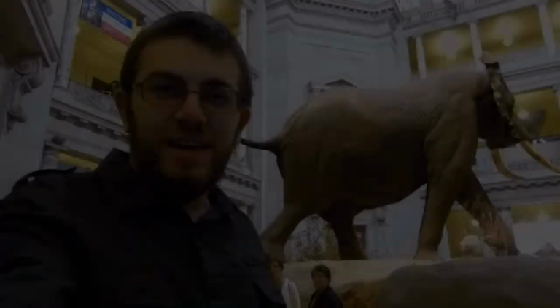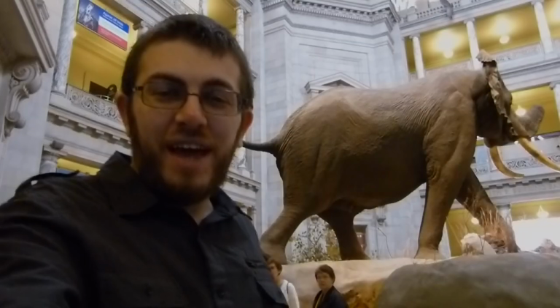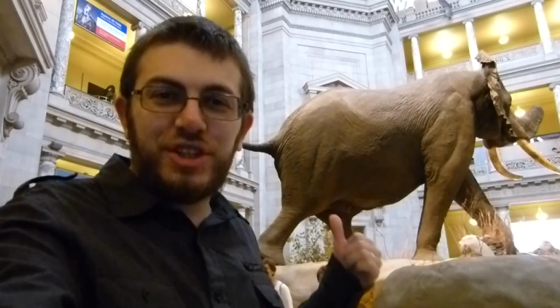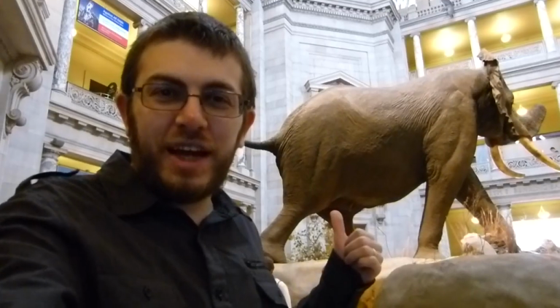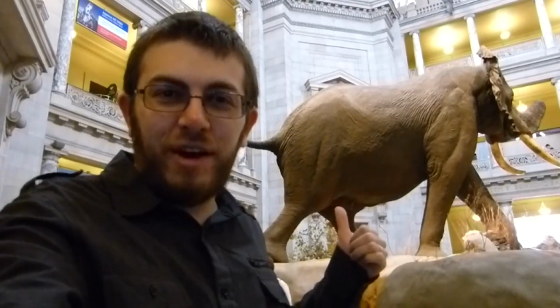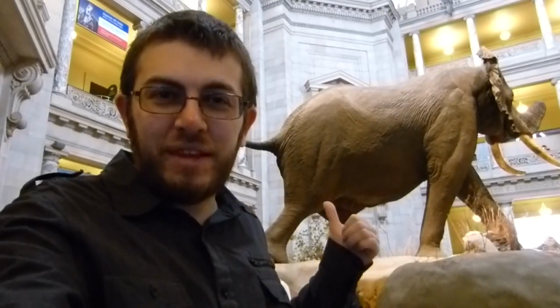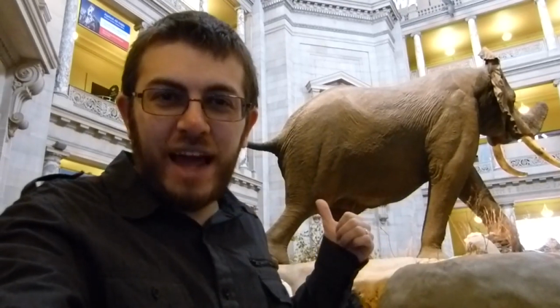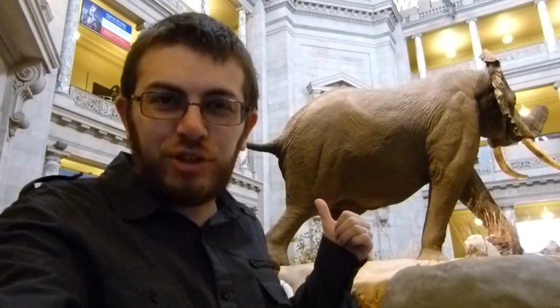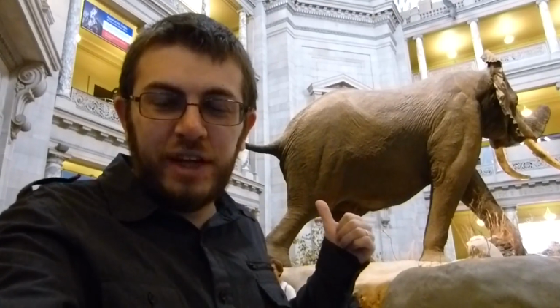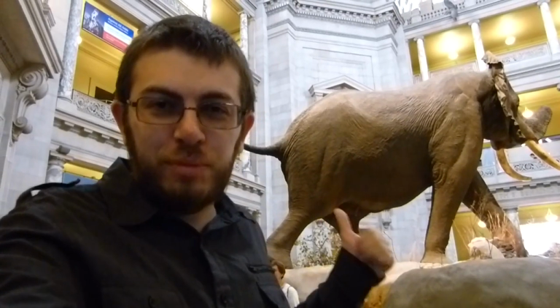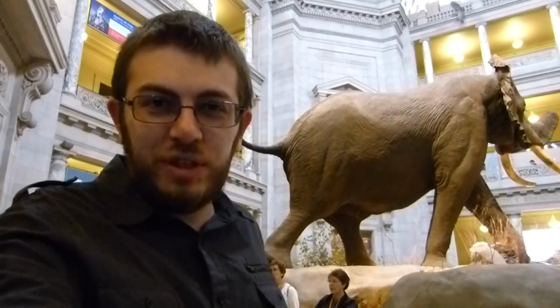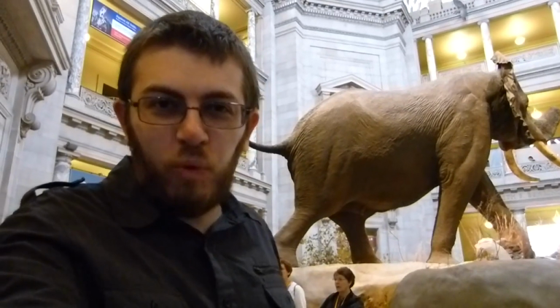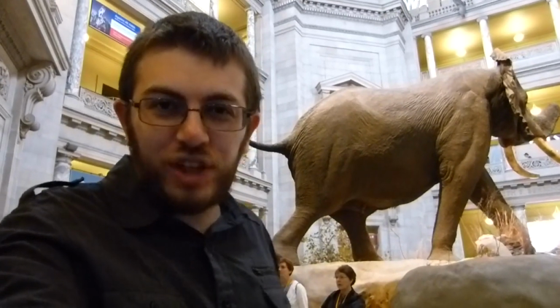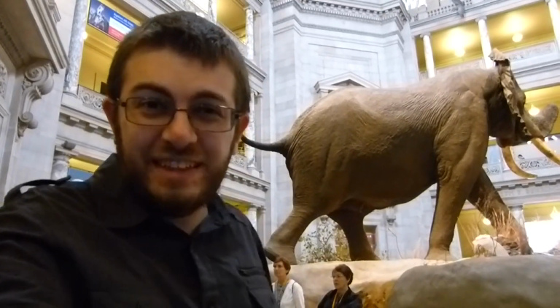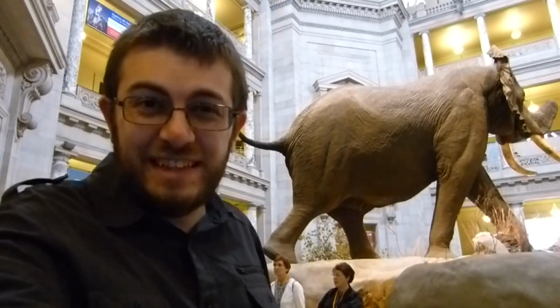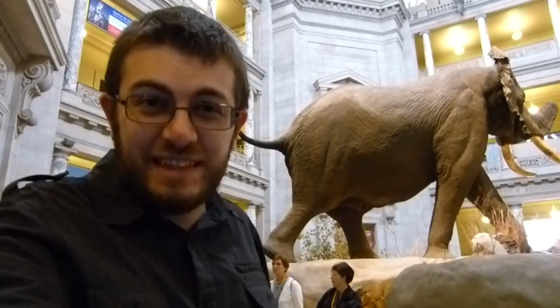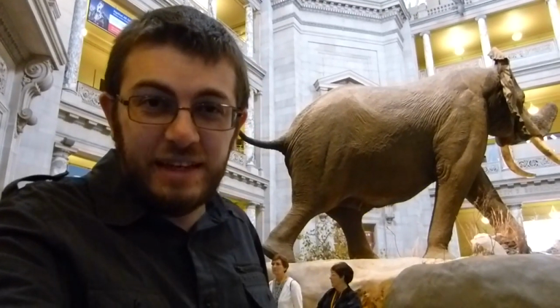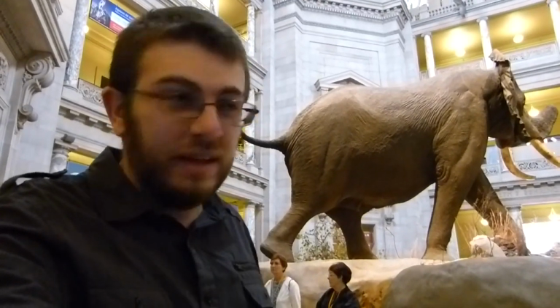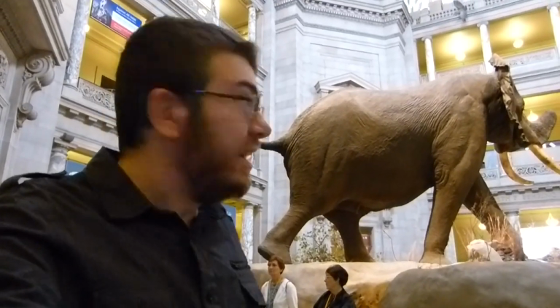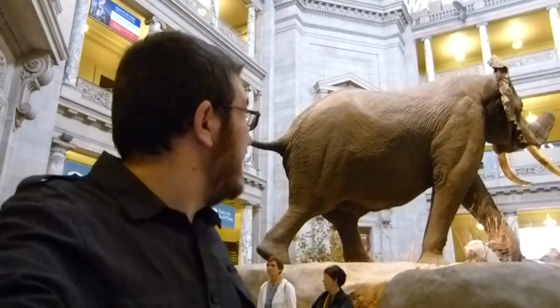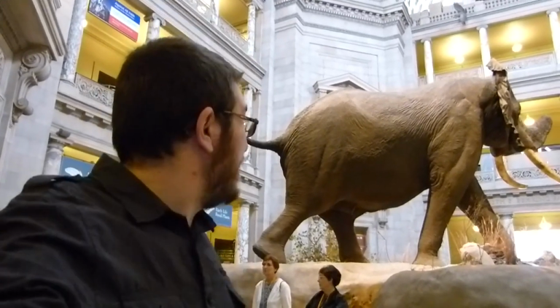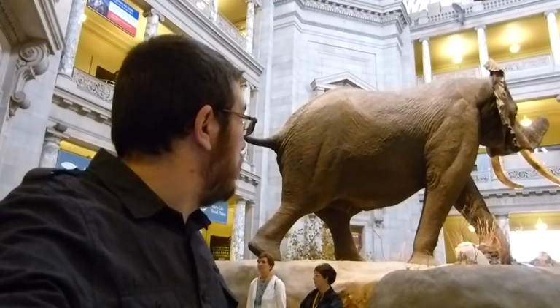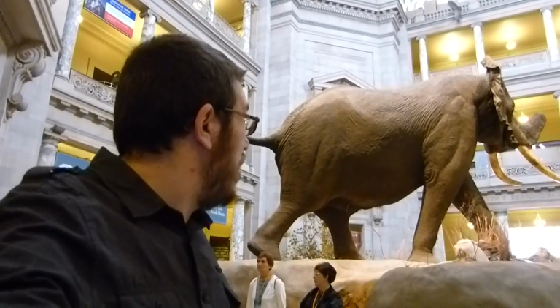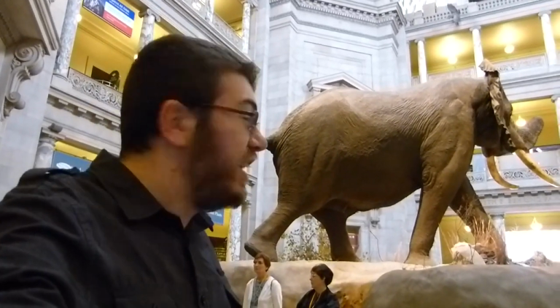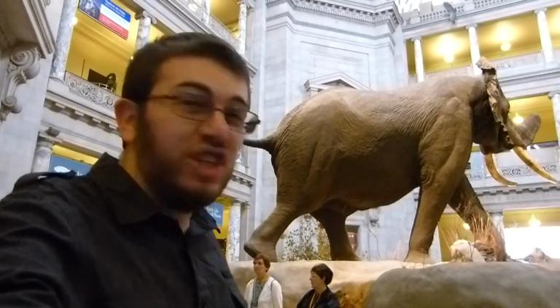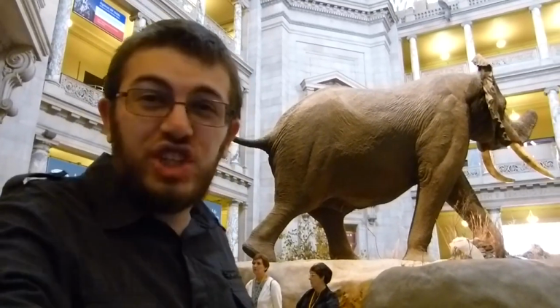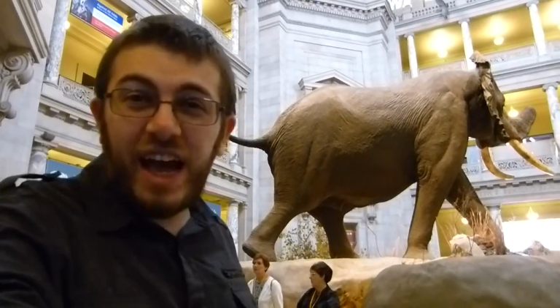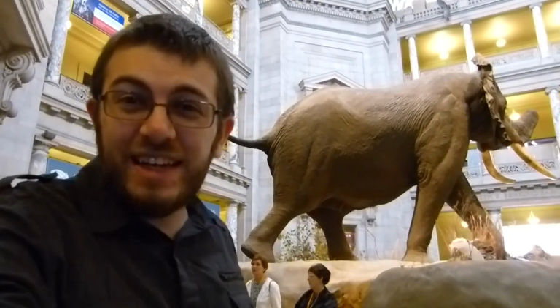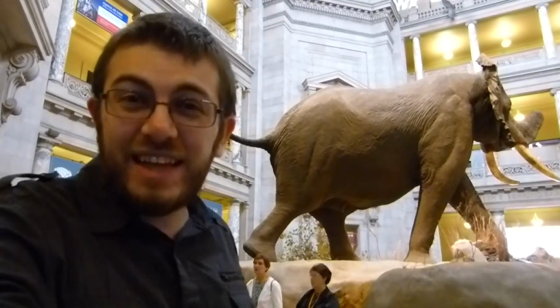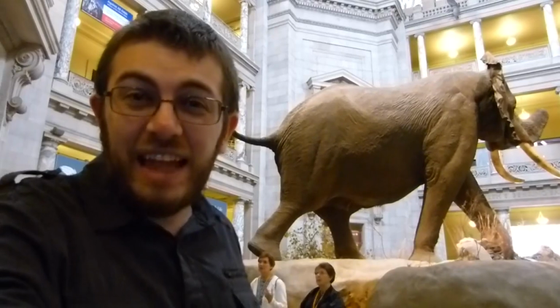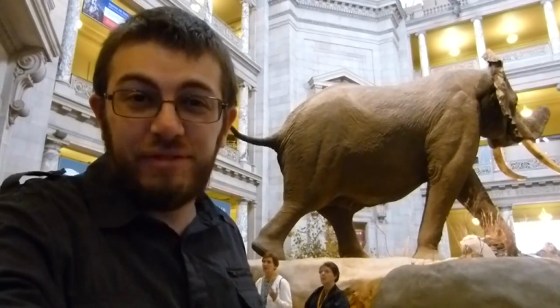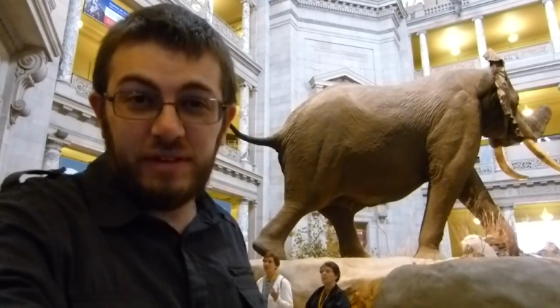Hey, check it out. I'm at the Natural History Museum in Washington, D.C. And that is one giant elephant.